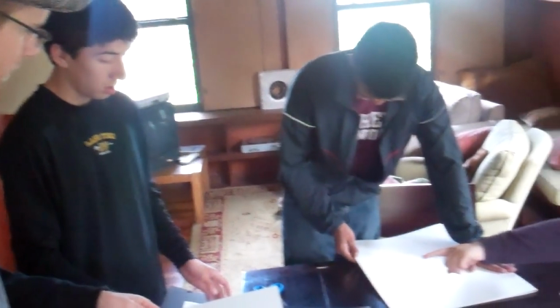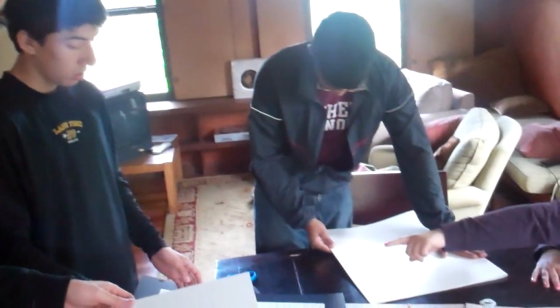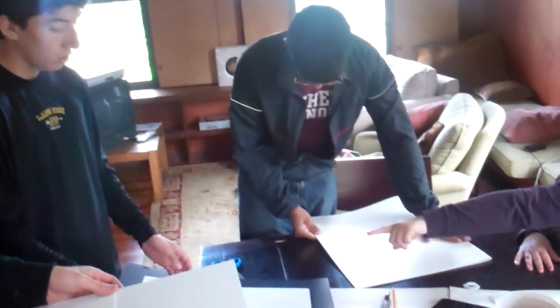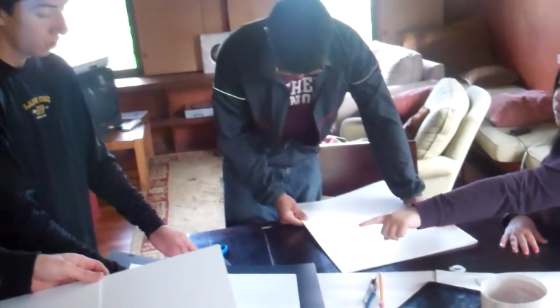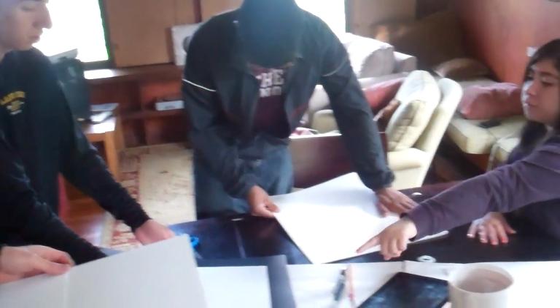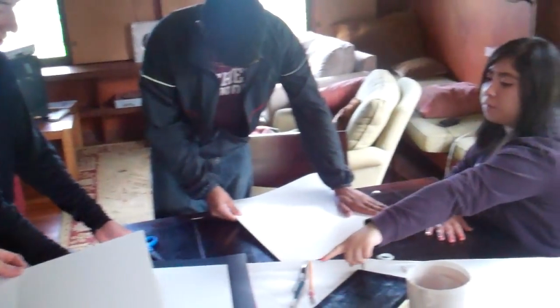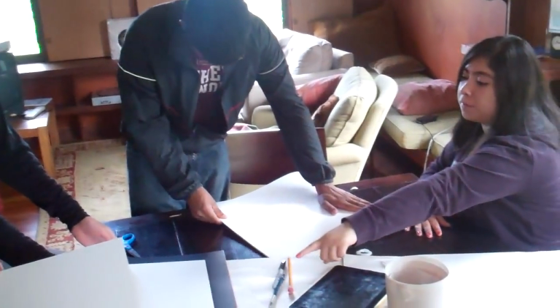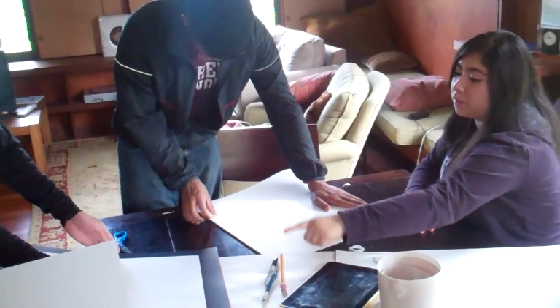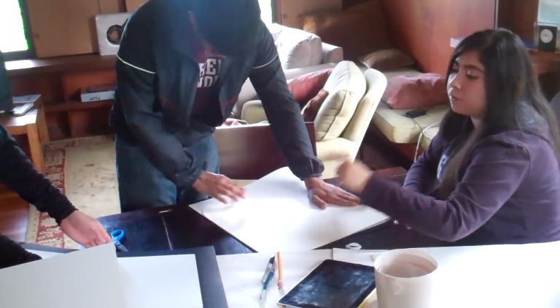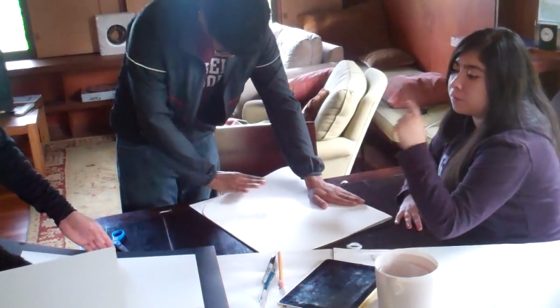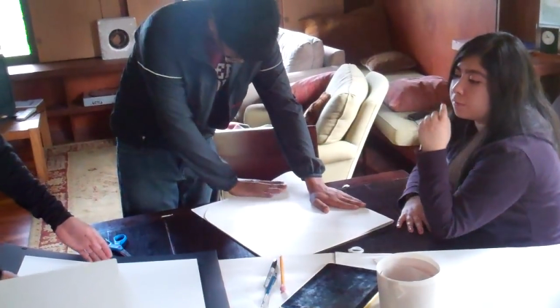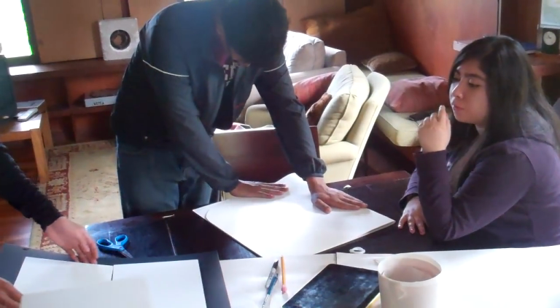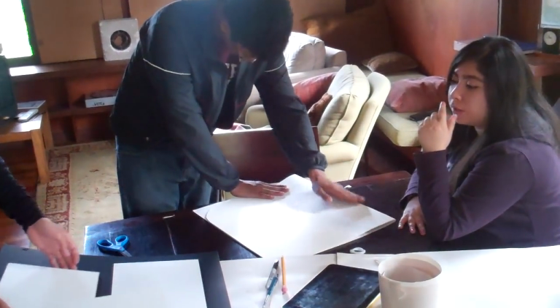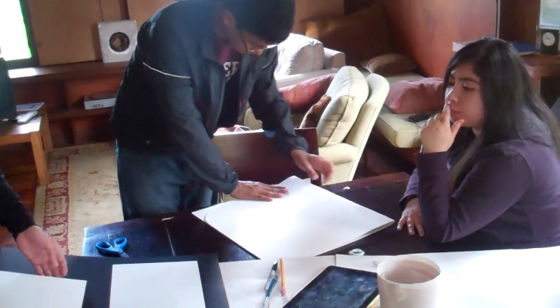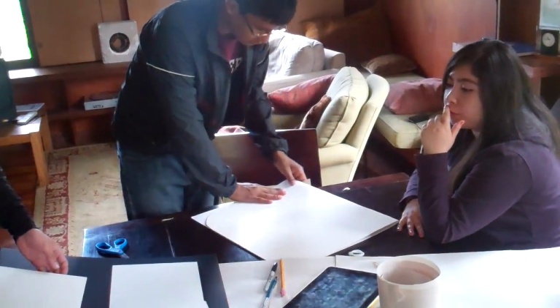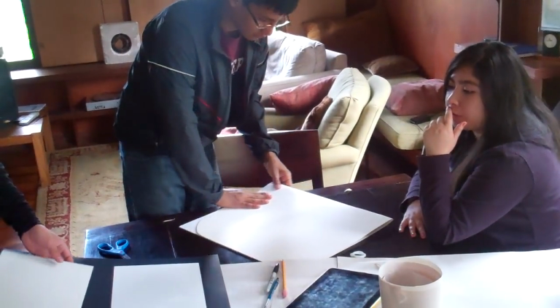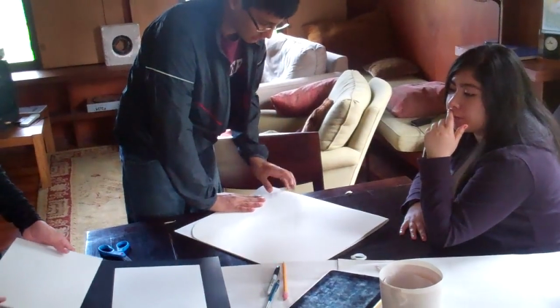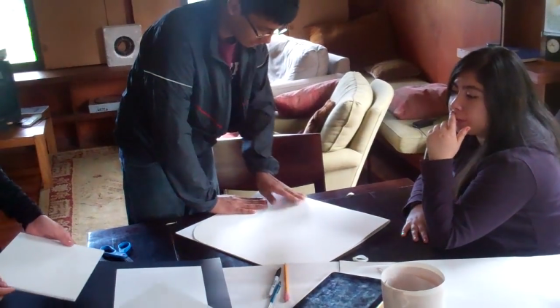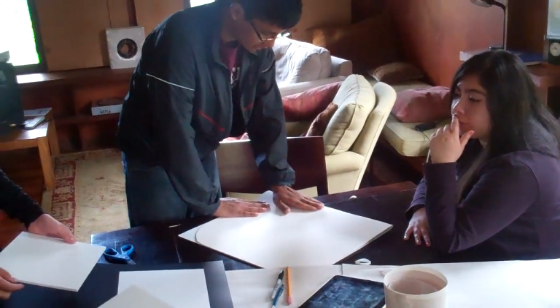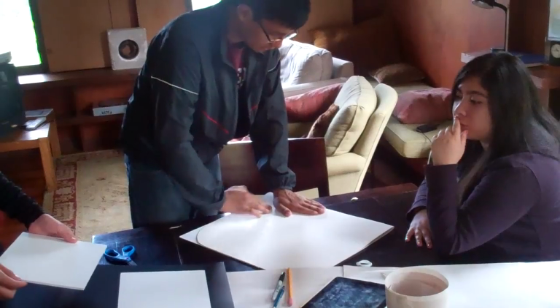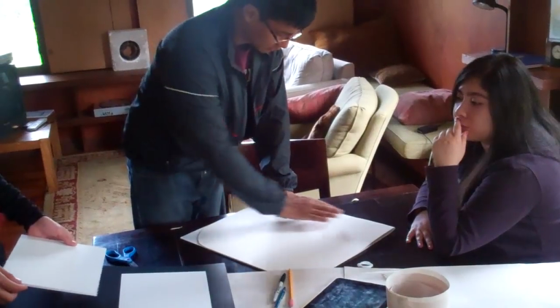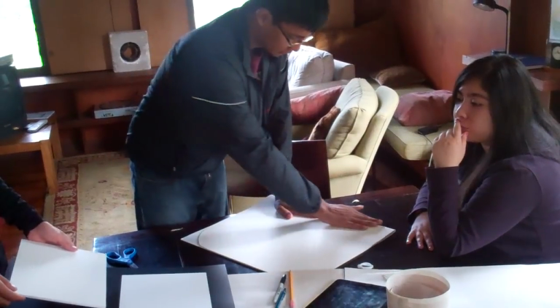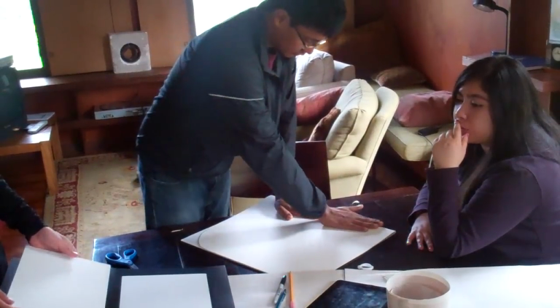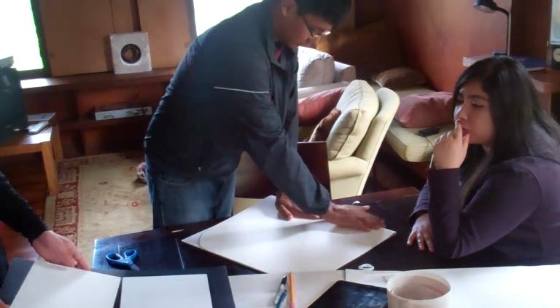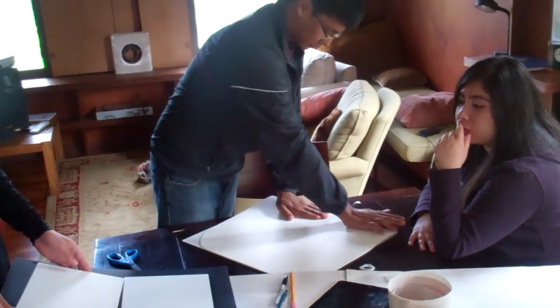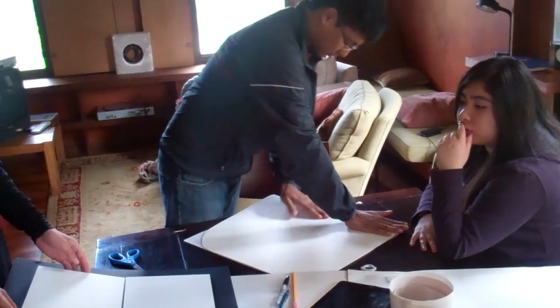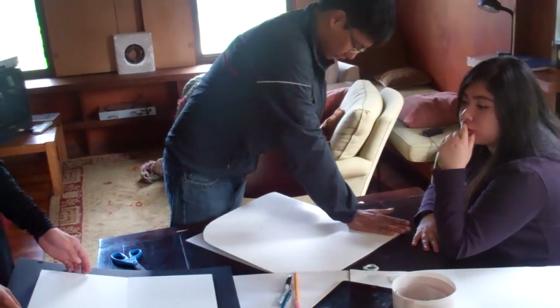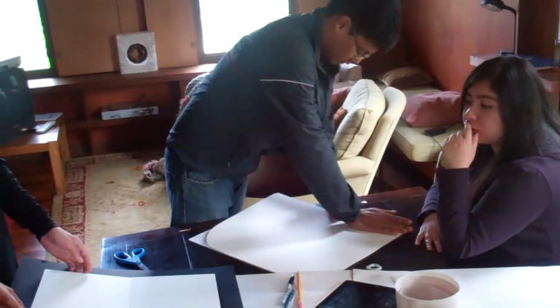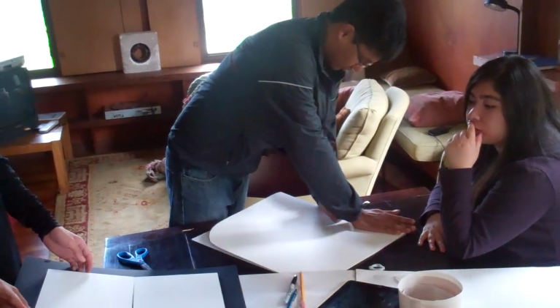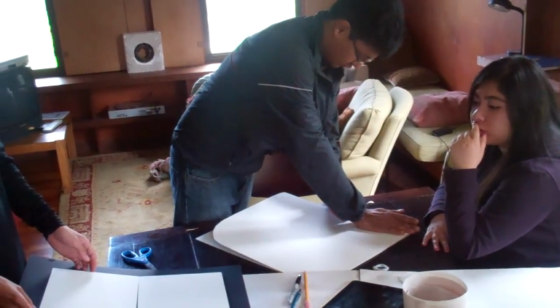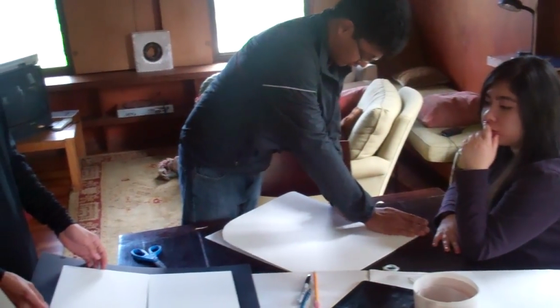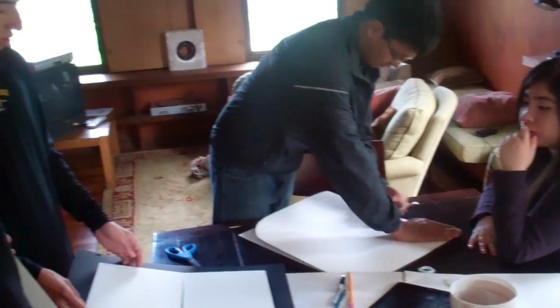That one, the type of yellow one, more like more tangy on the square. Like this? Yeah.